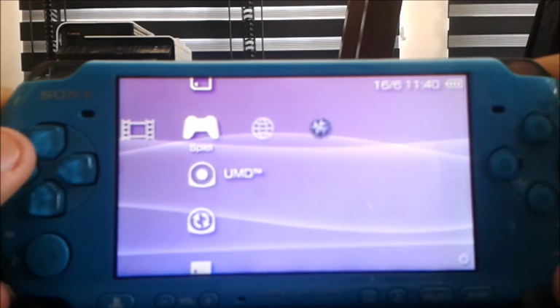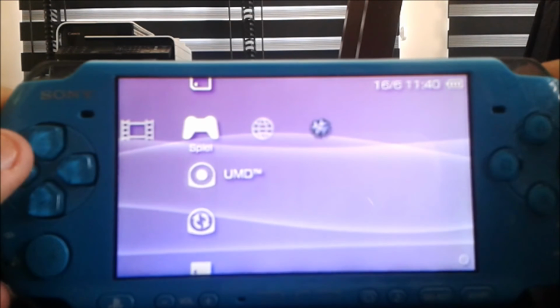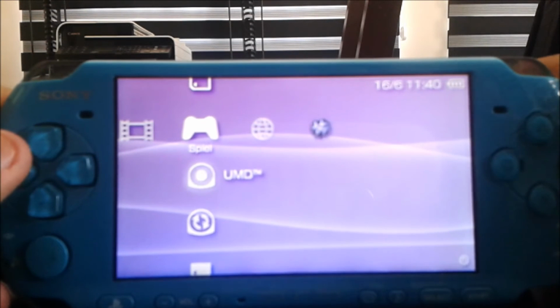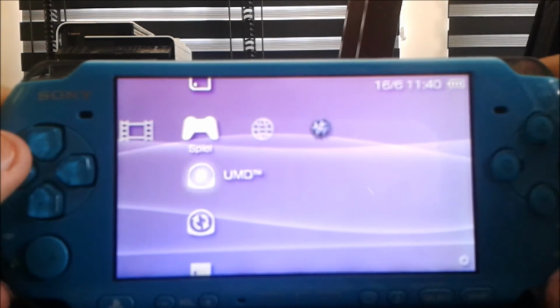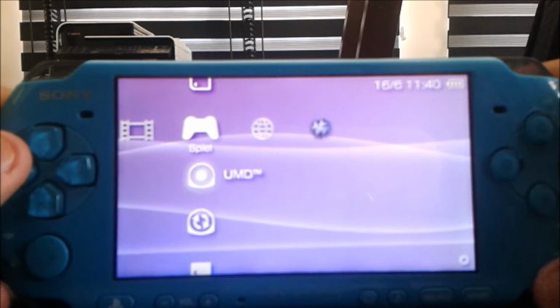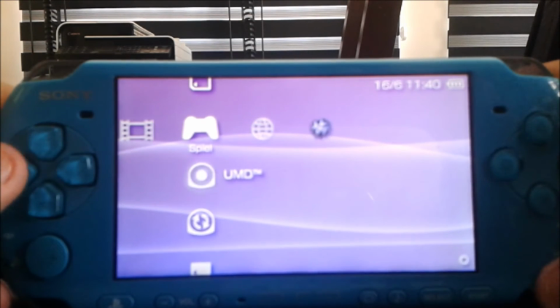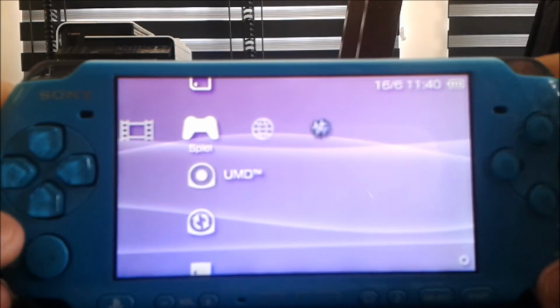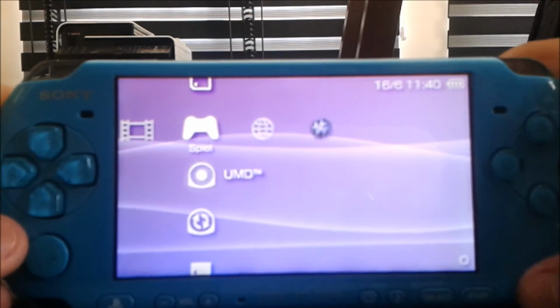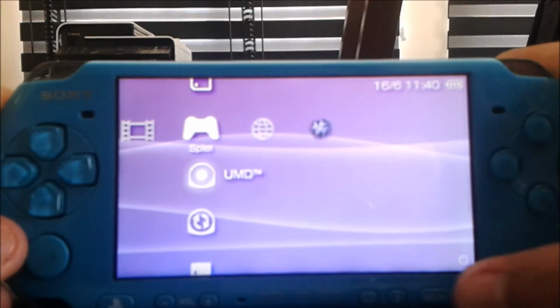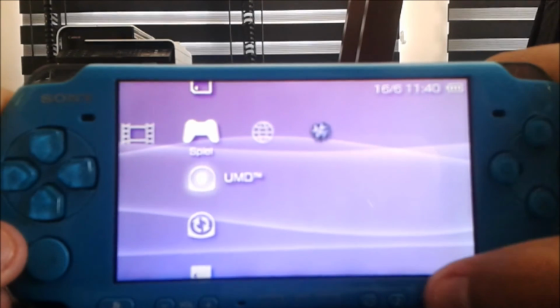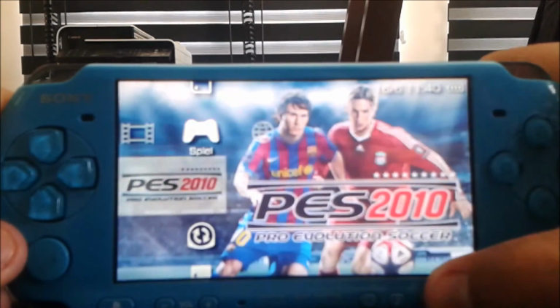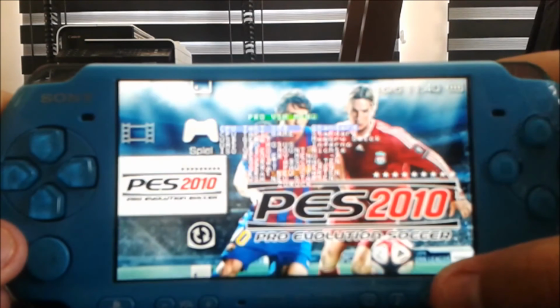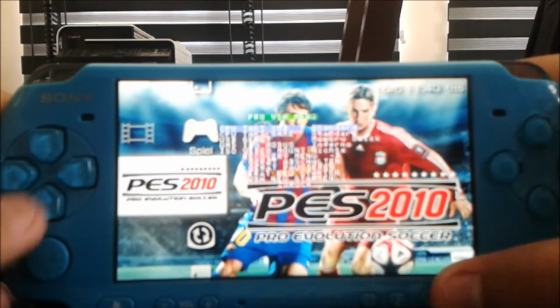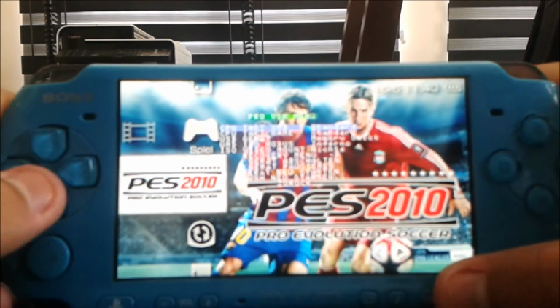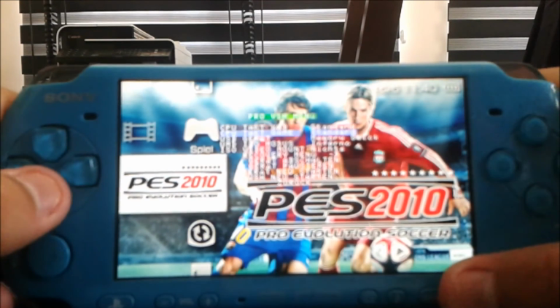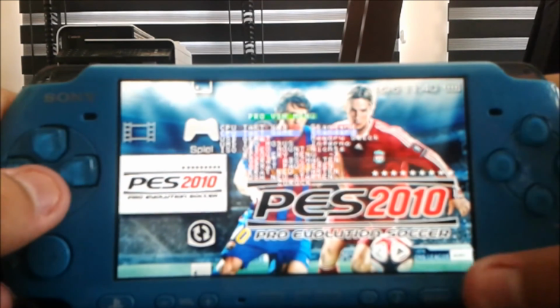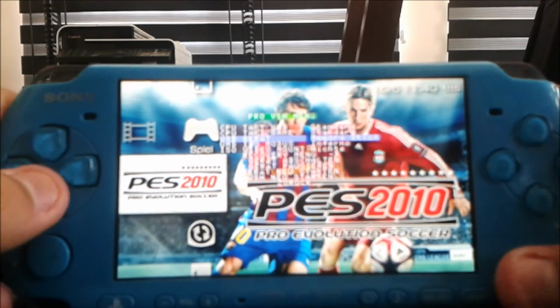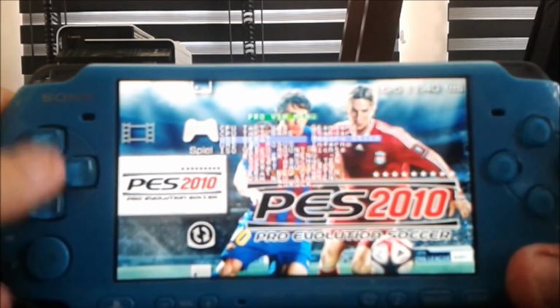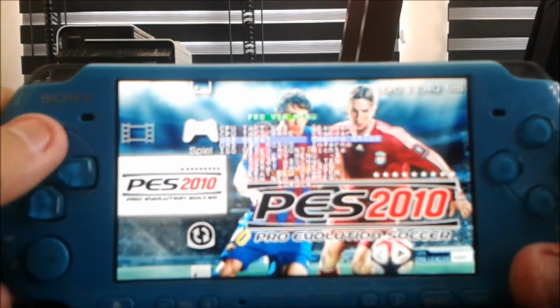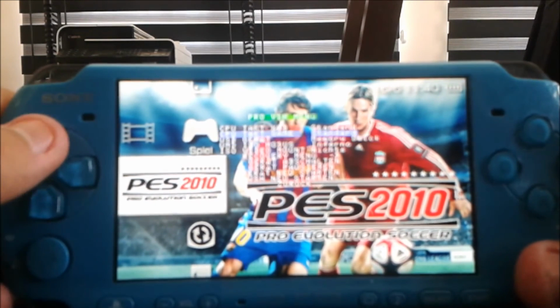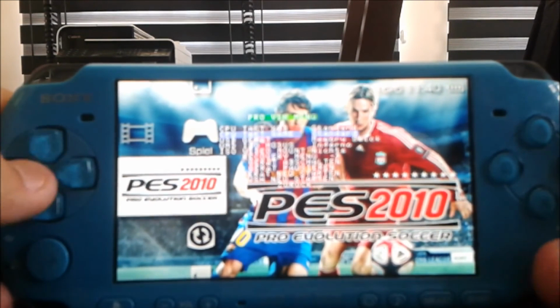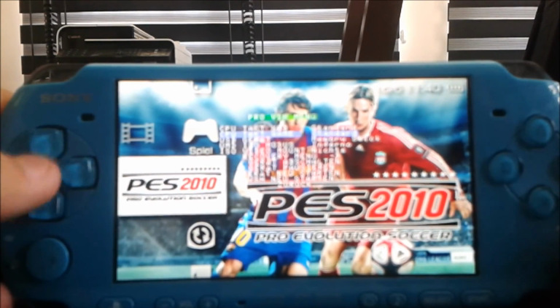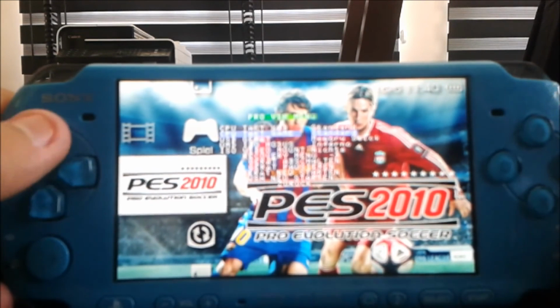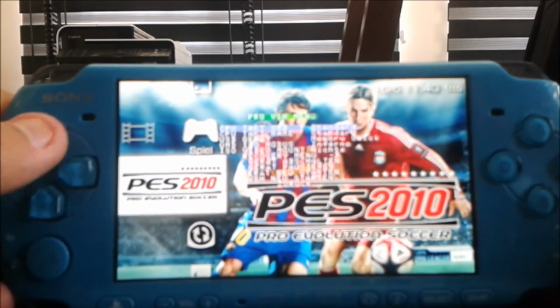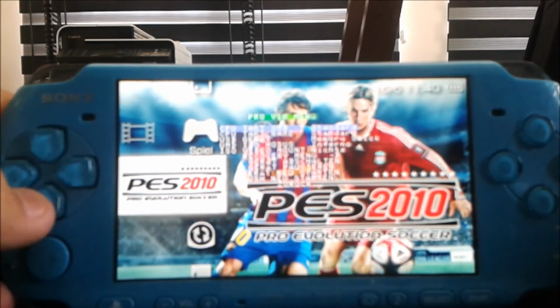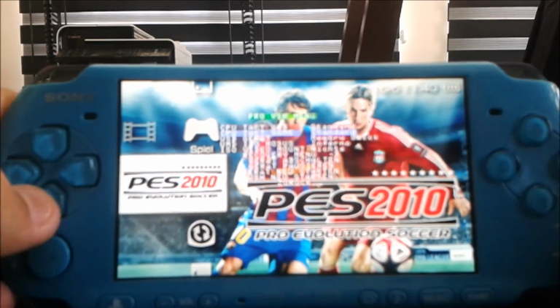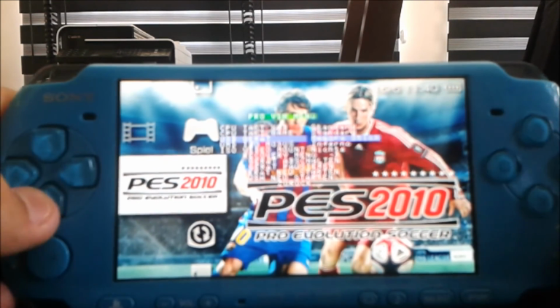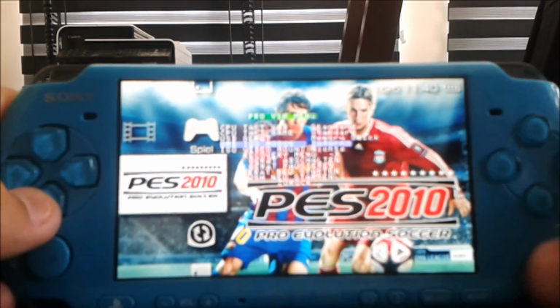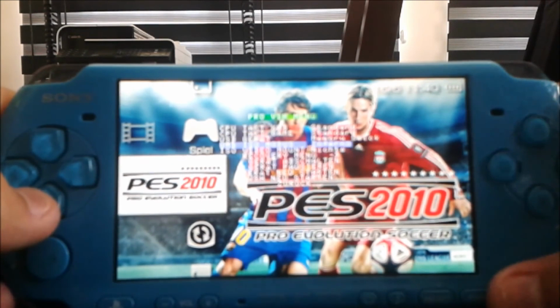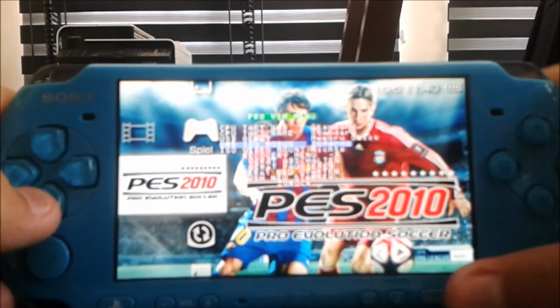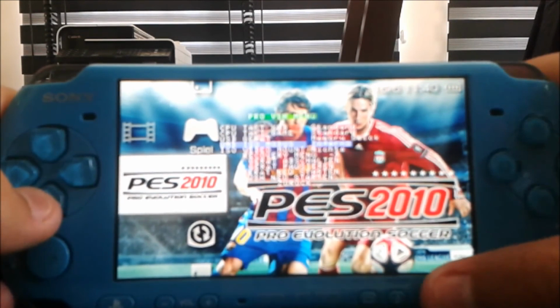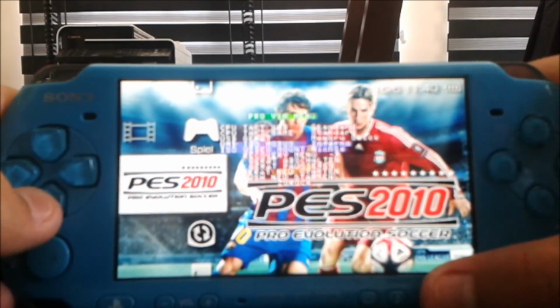So now if I press Select, the VSH menu should pop up.